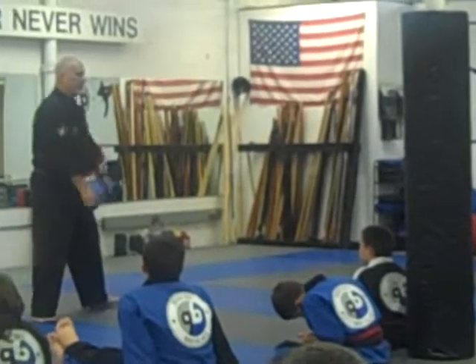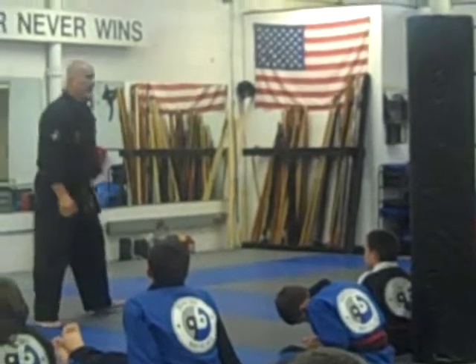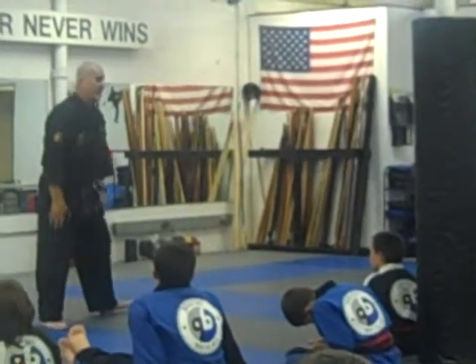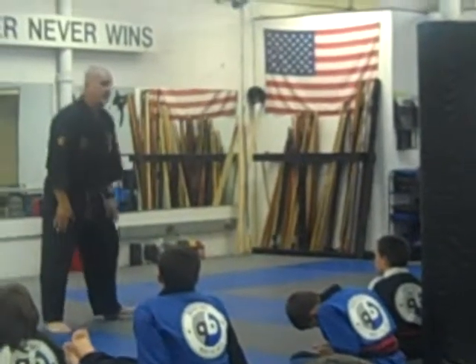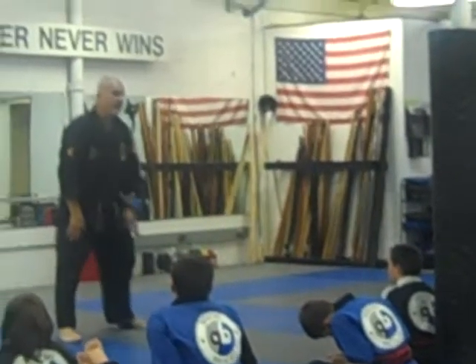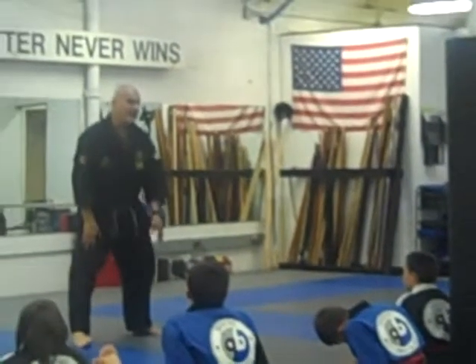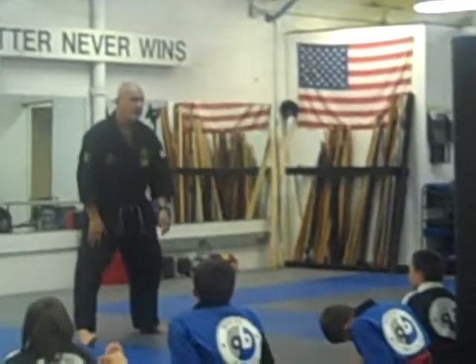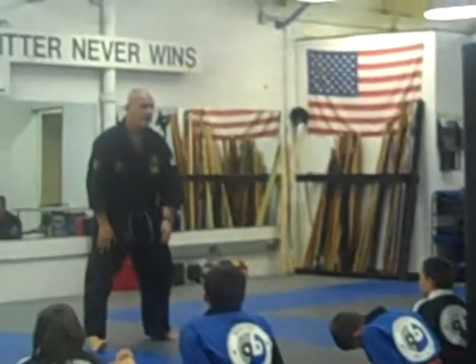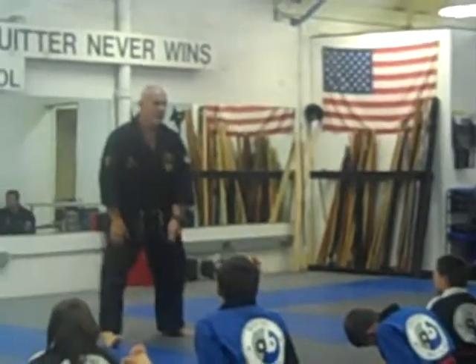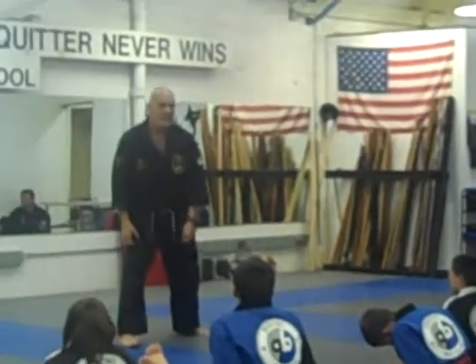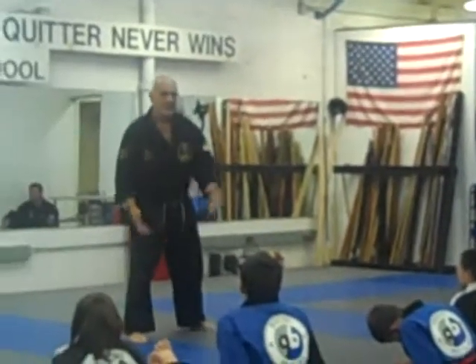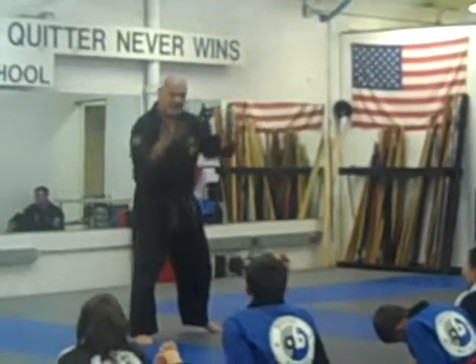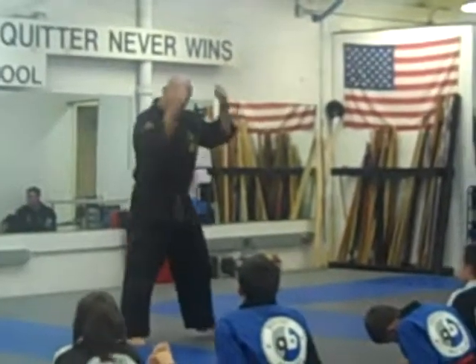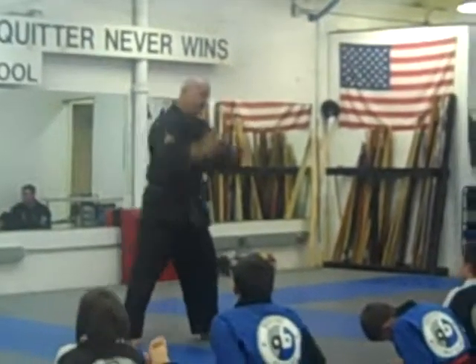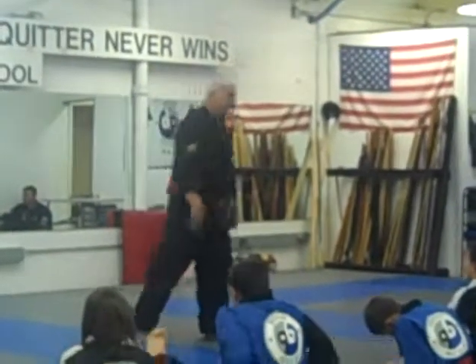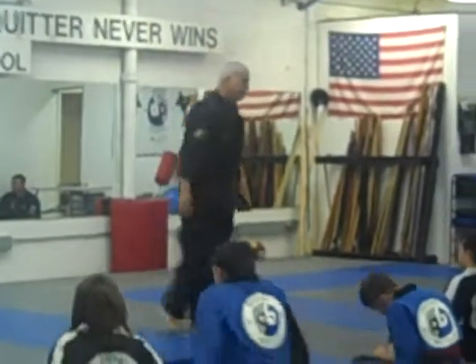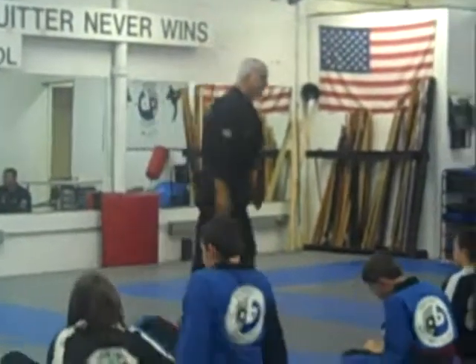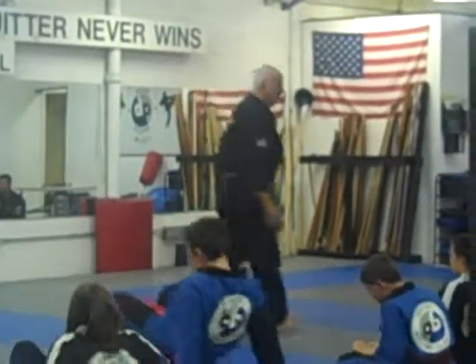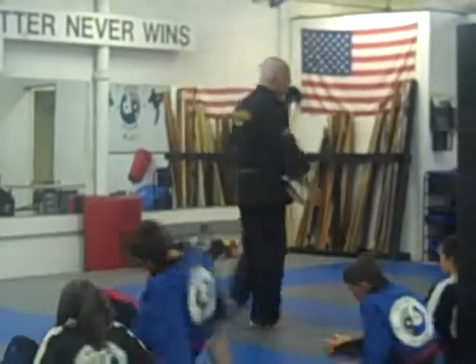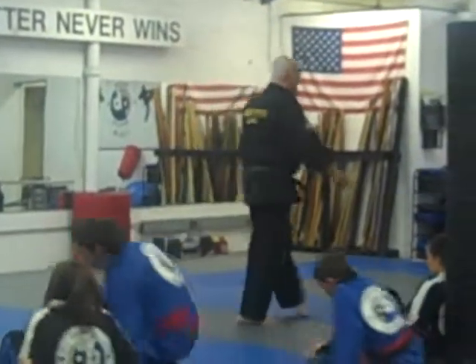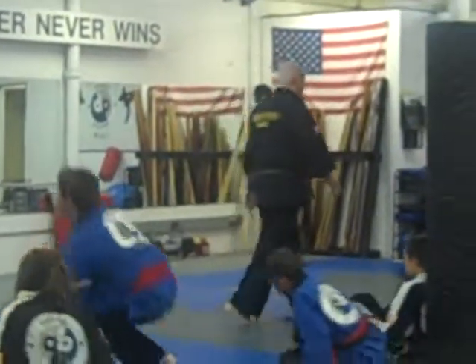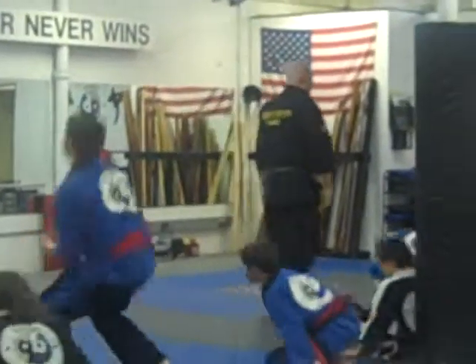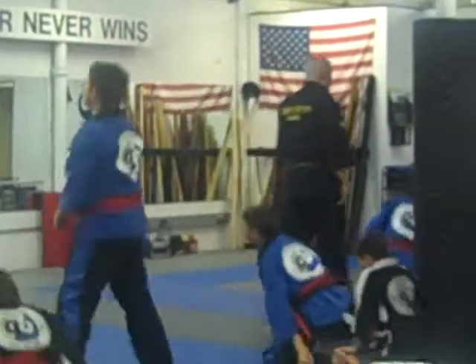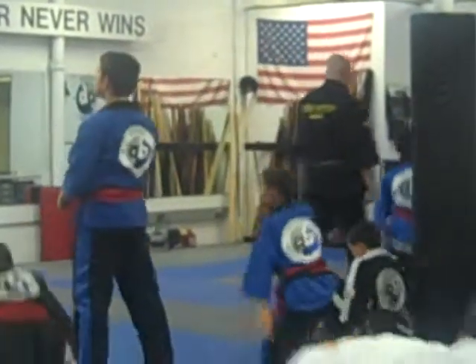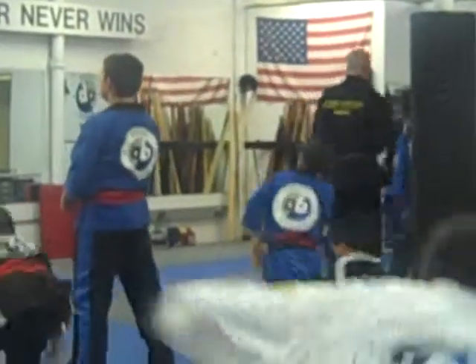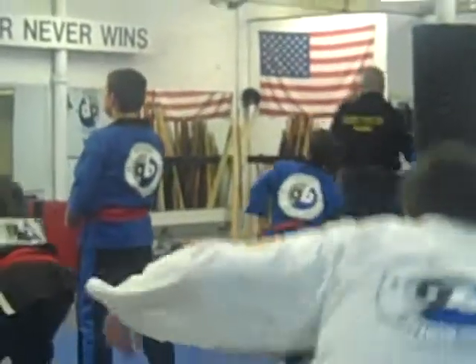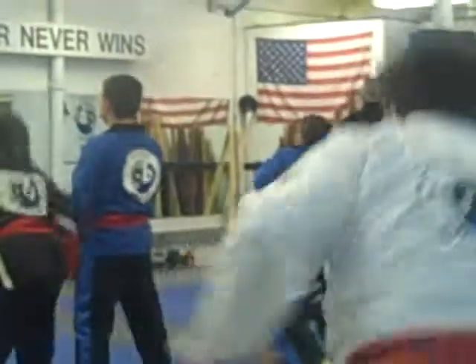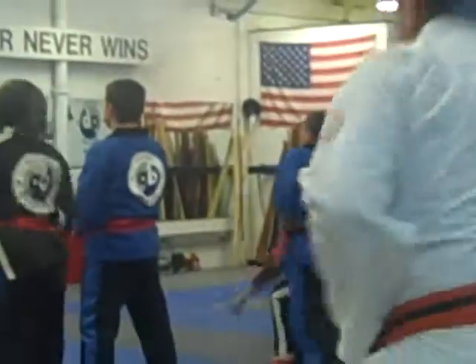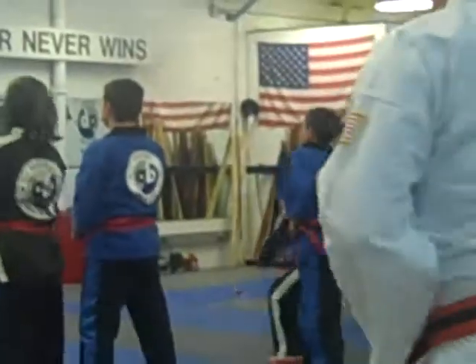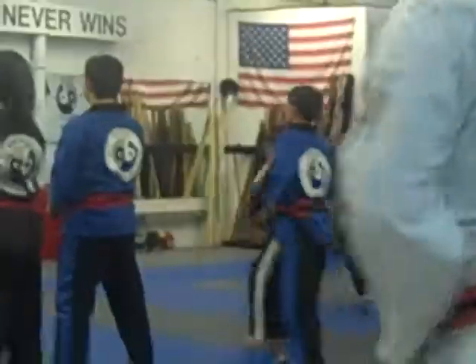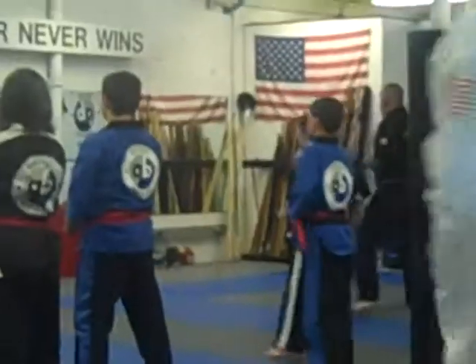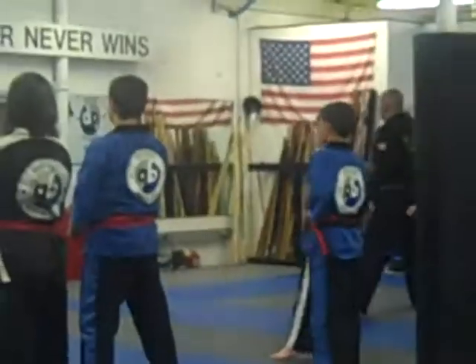Alright, can we do that? Let's see. Okay, you're at your side punch — alright.